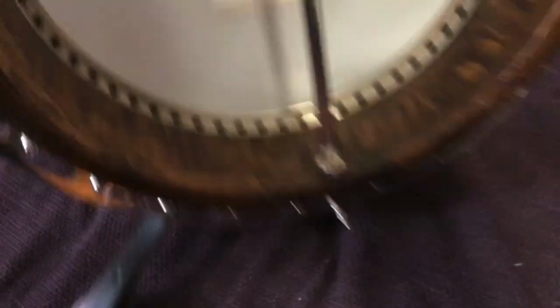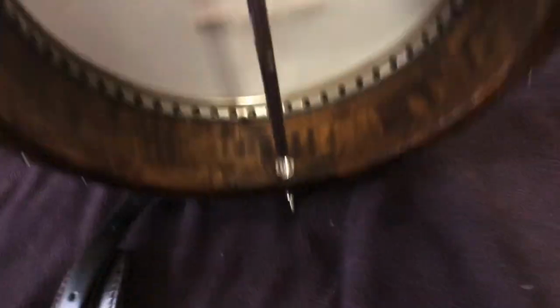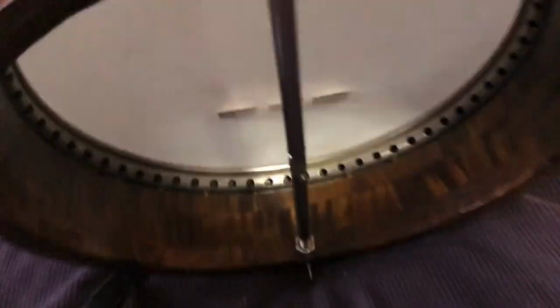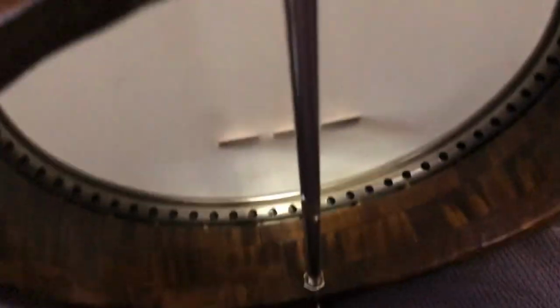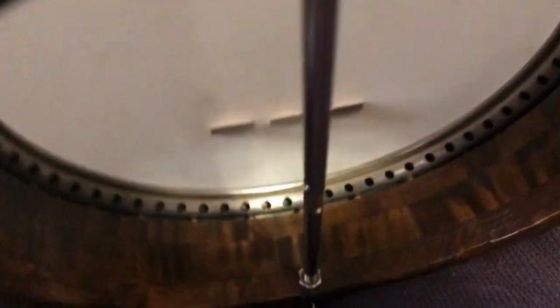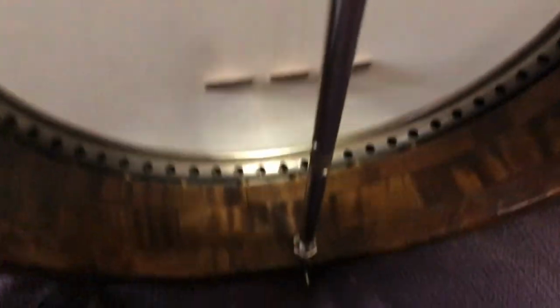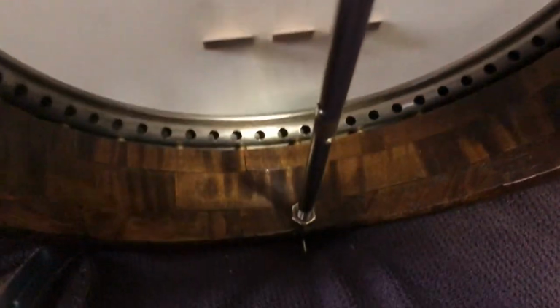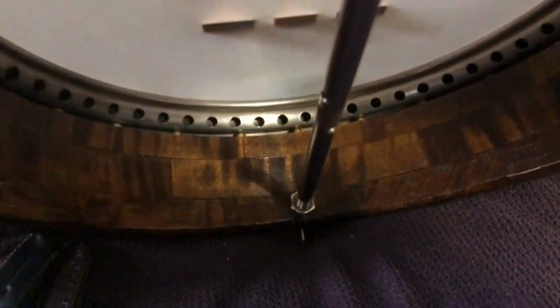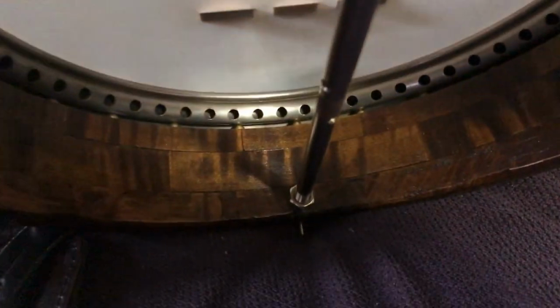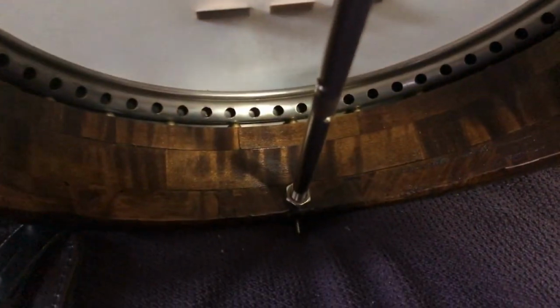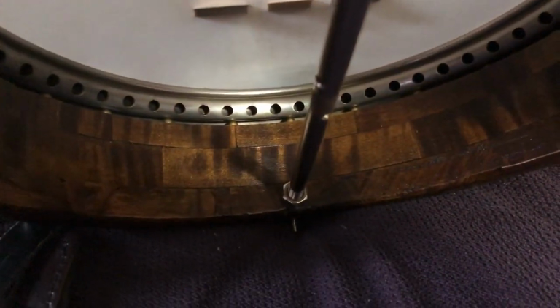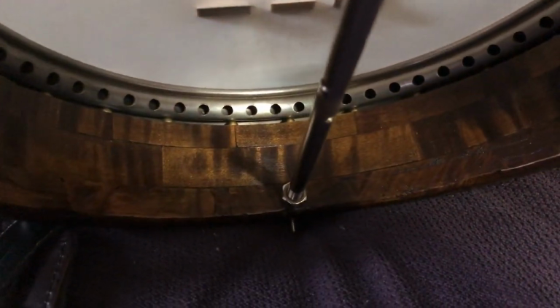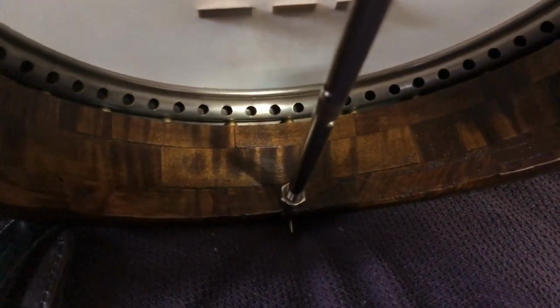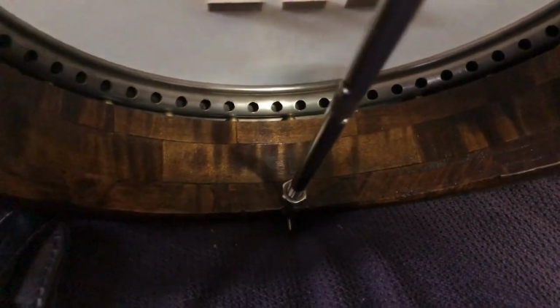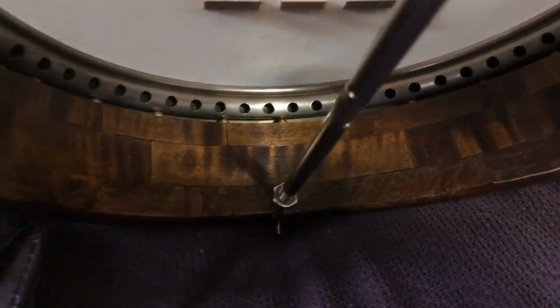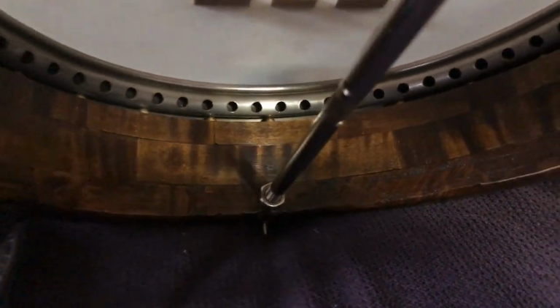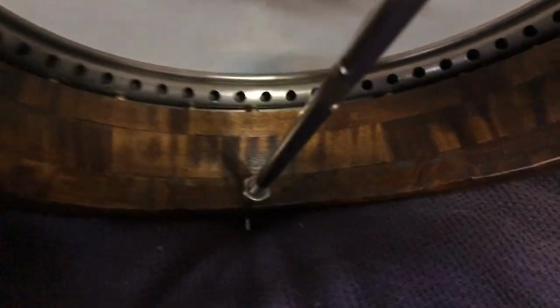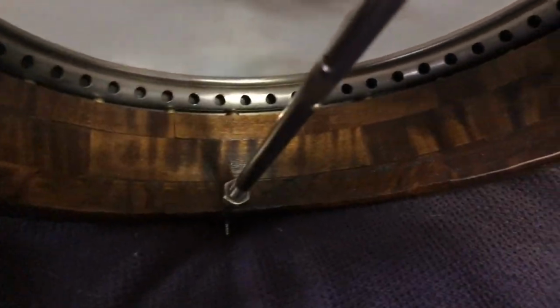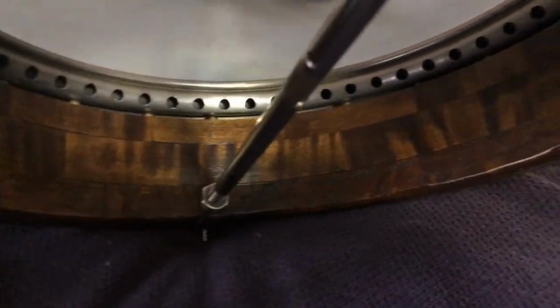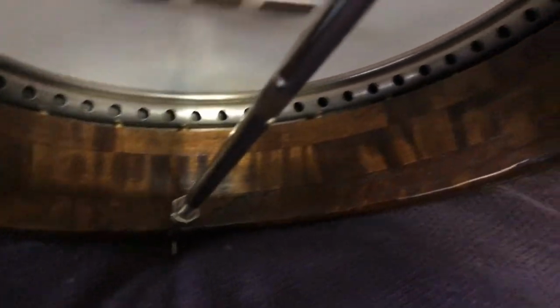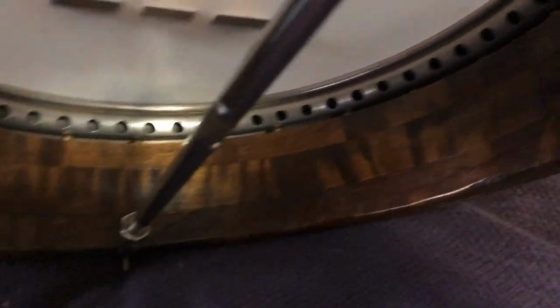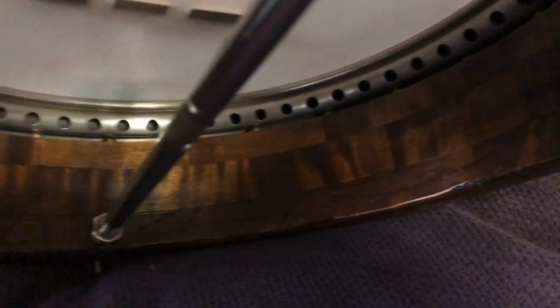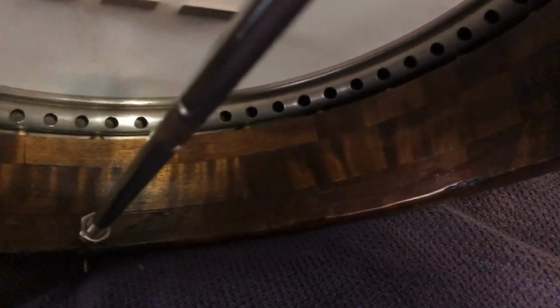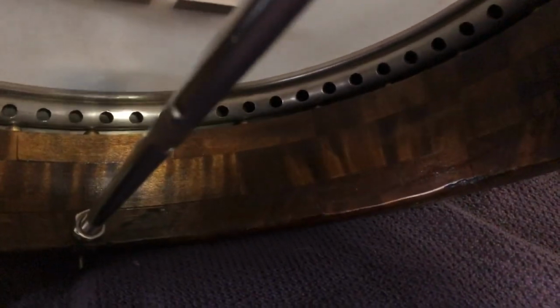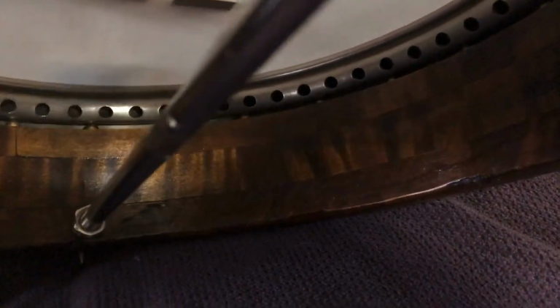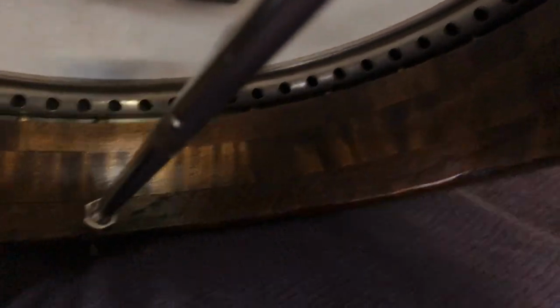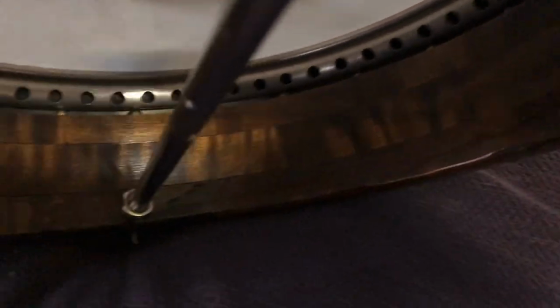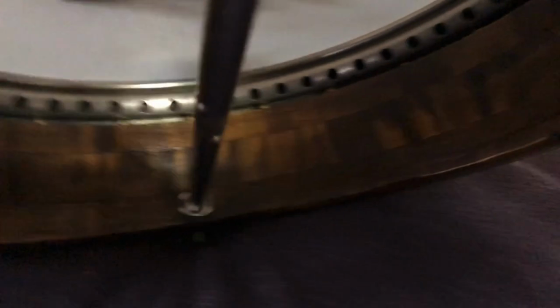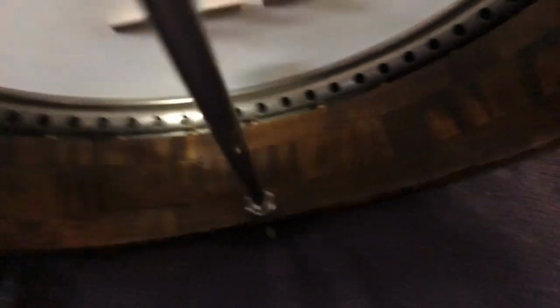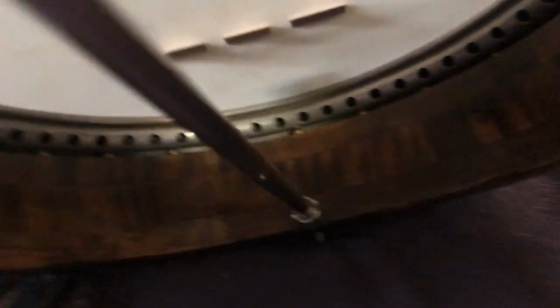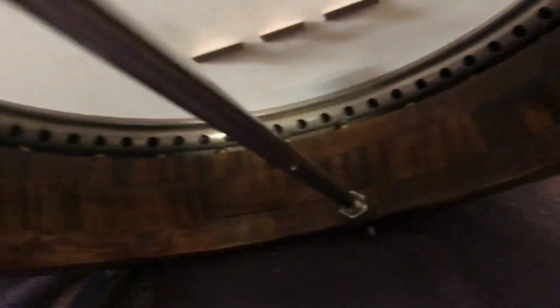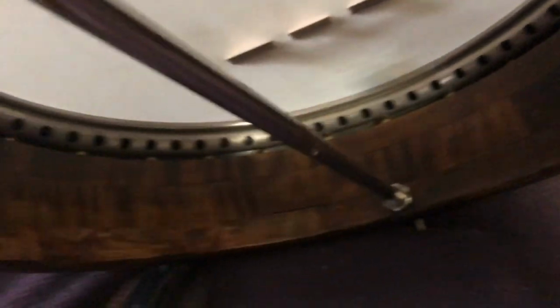As you can see, the tone ring is sitting on a whole bunch of little brass ball bearings.